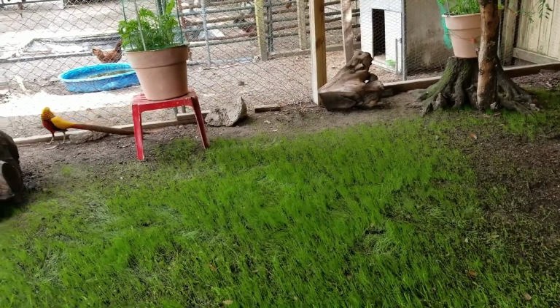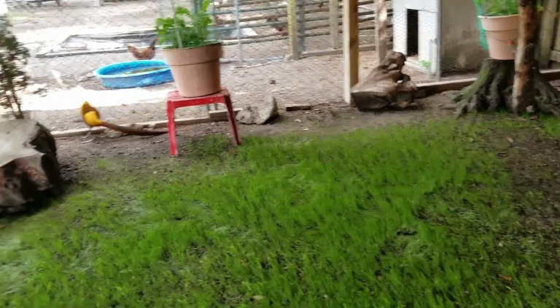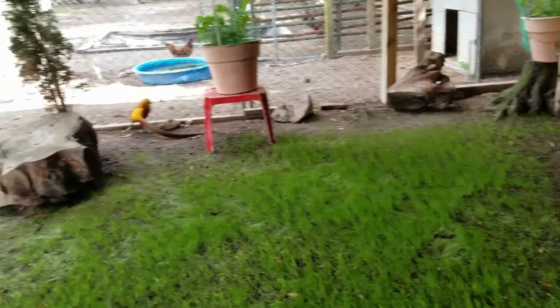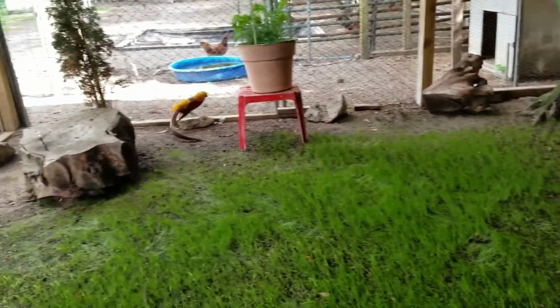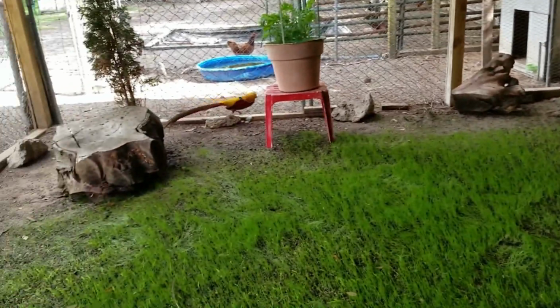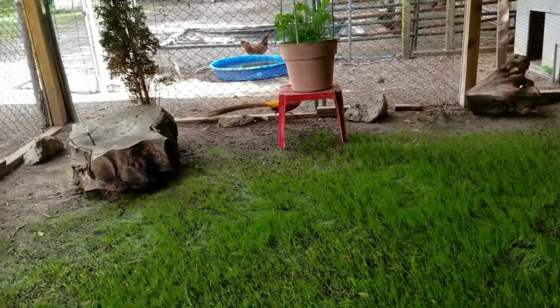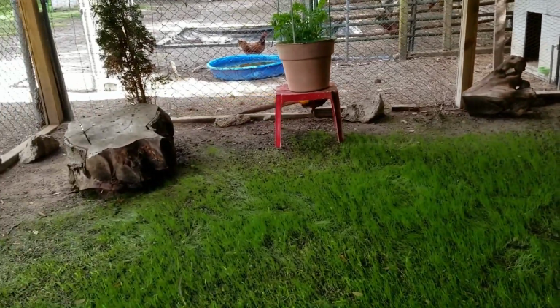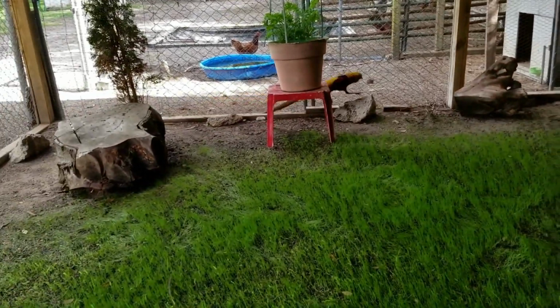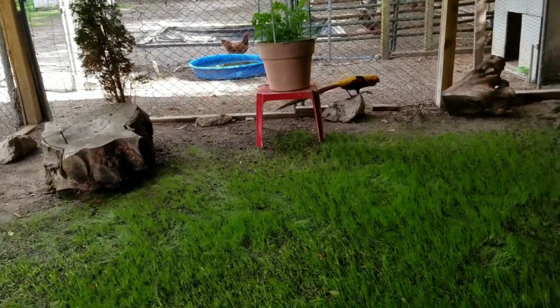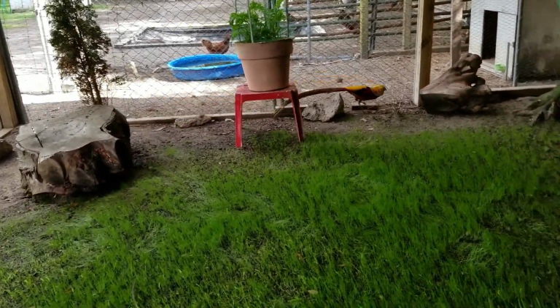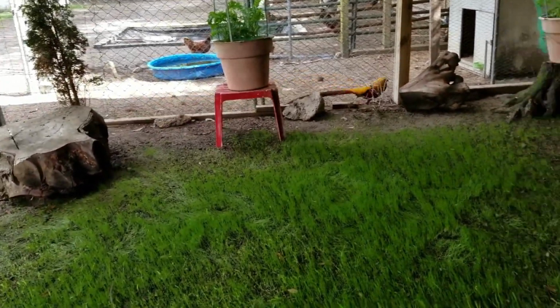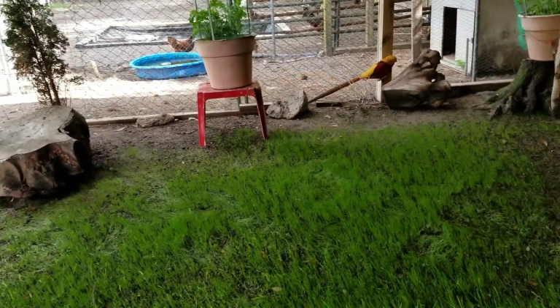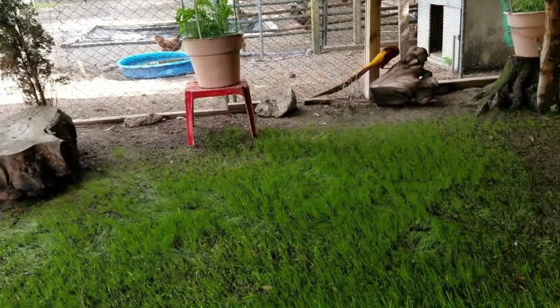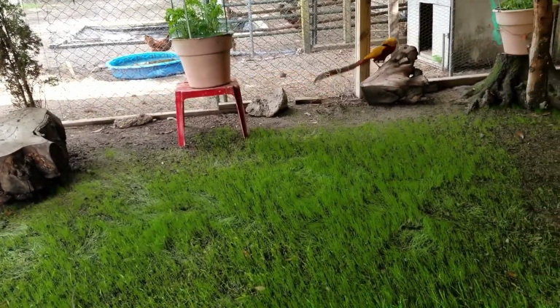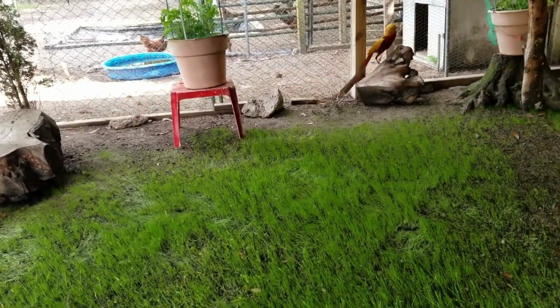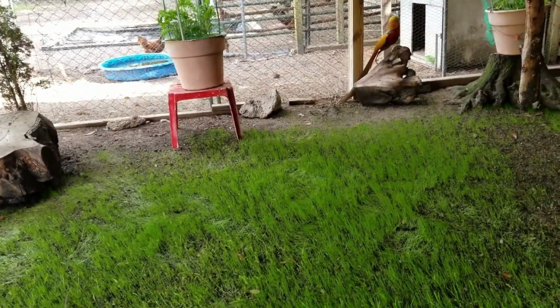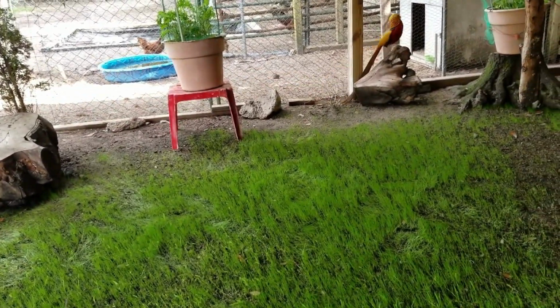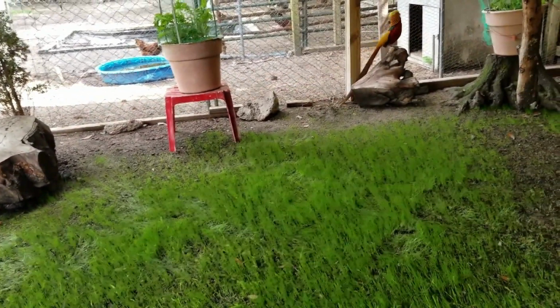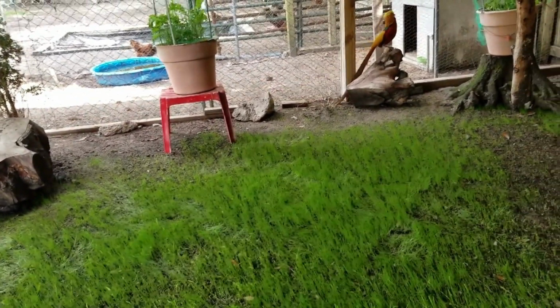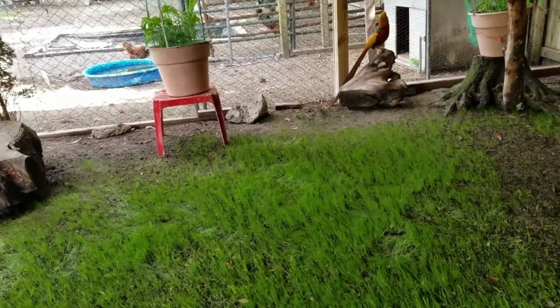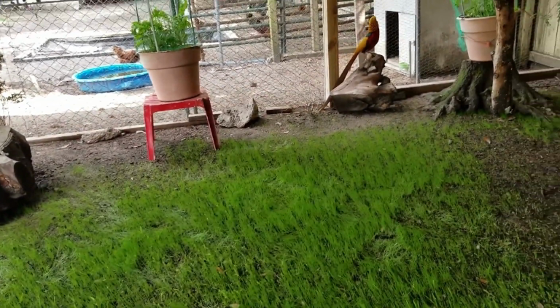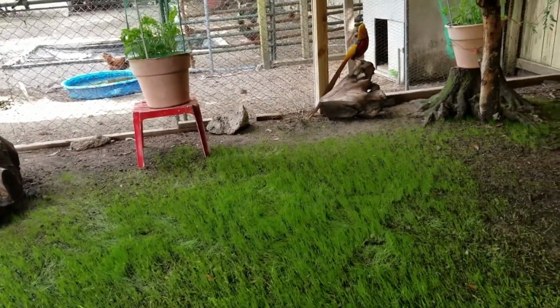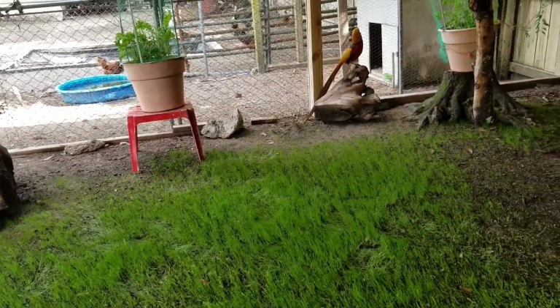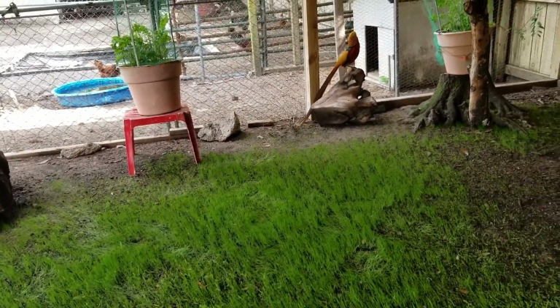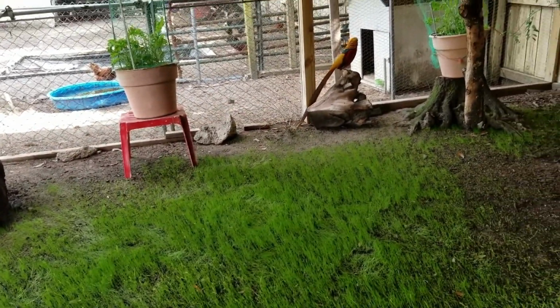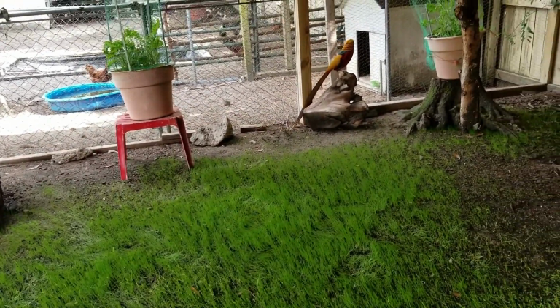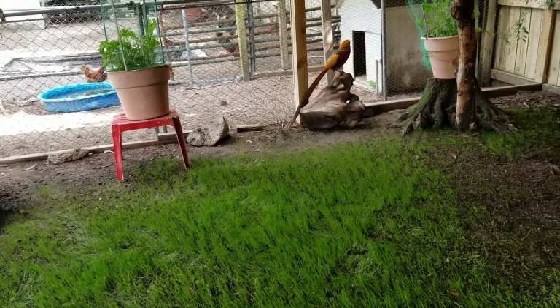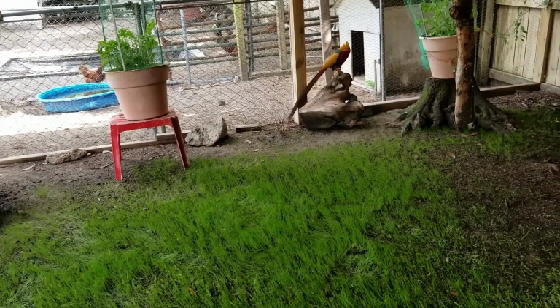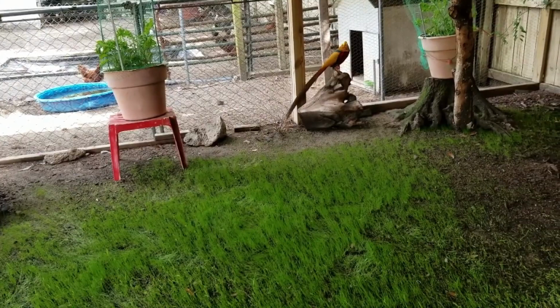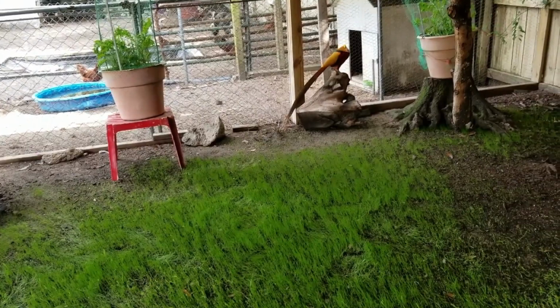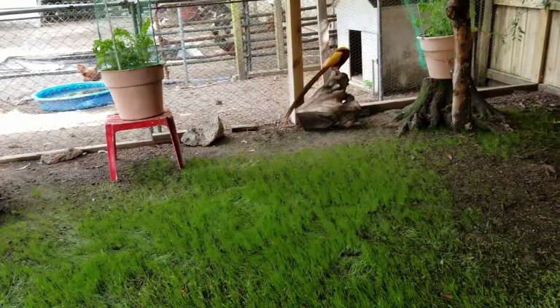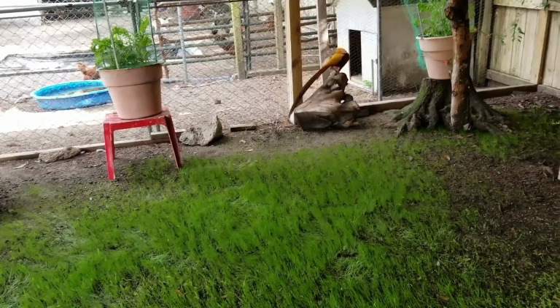Yeah, I think I'm on day 23. It takes 23 to 25 days to hatch.